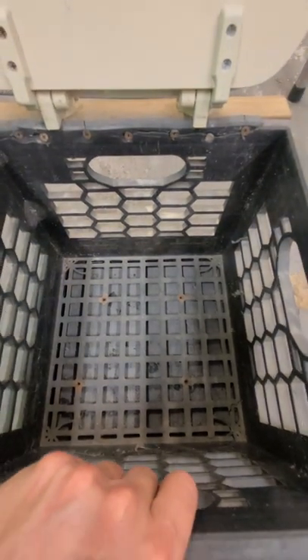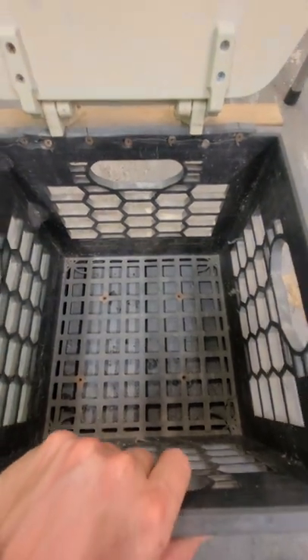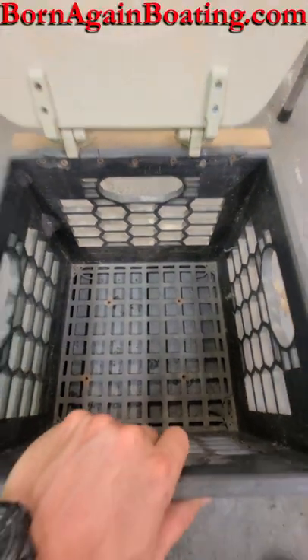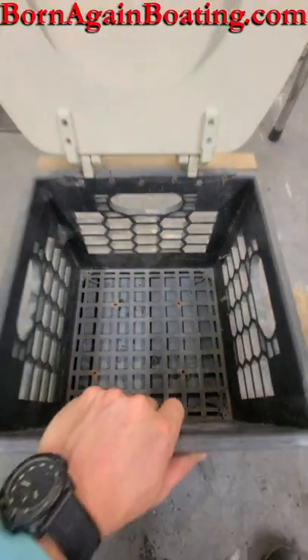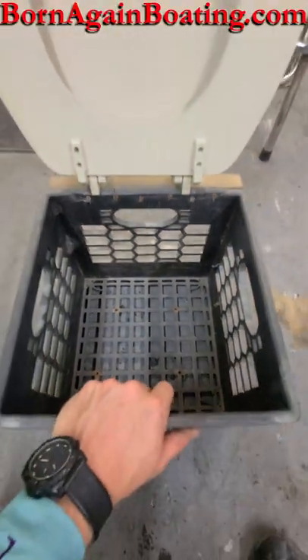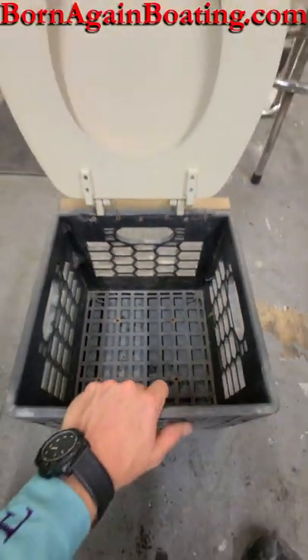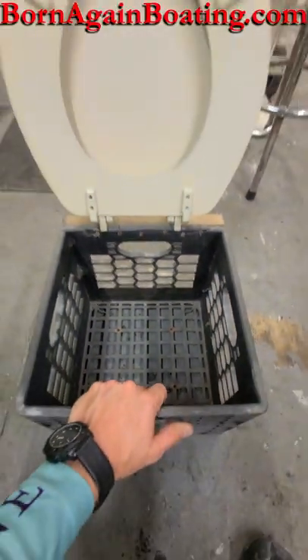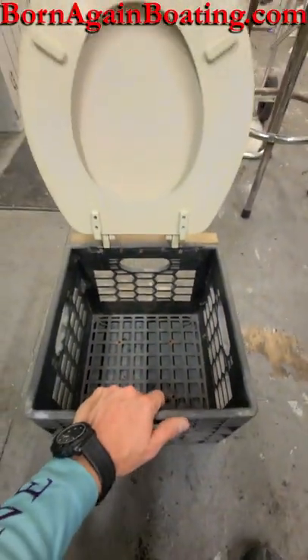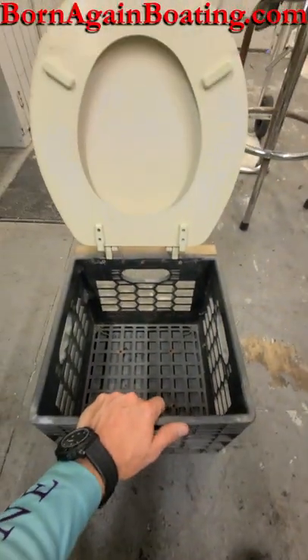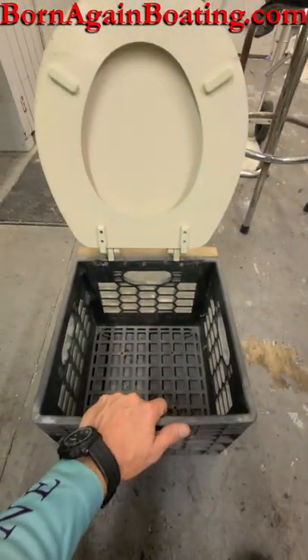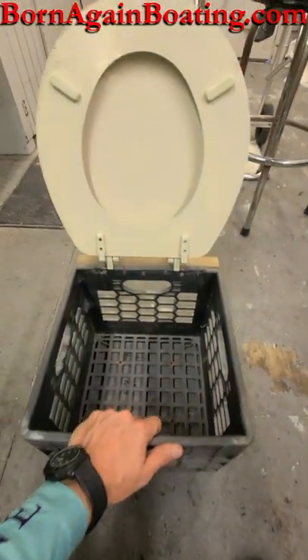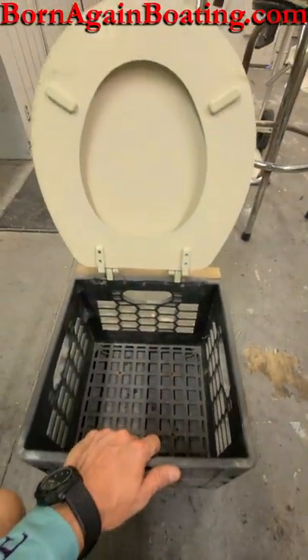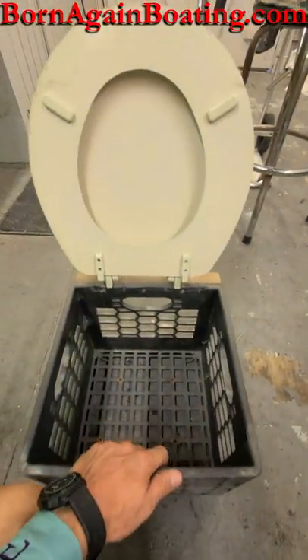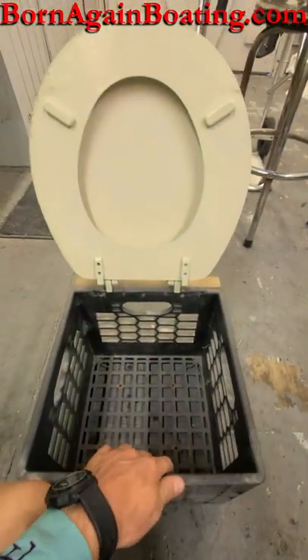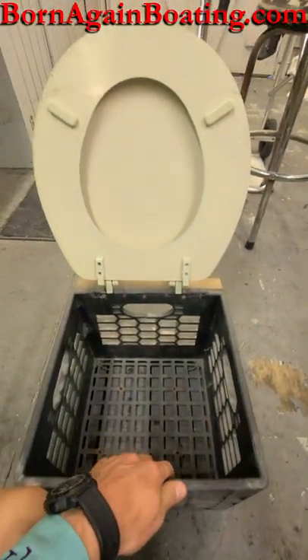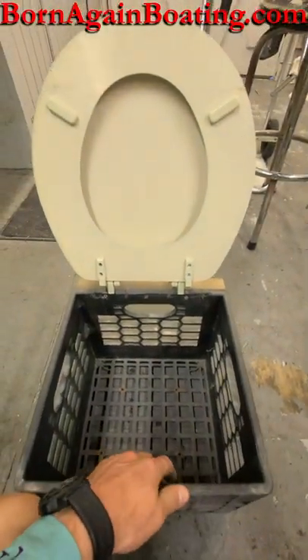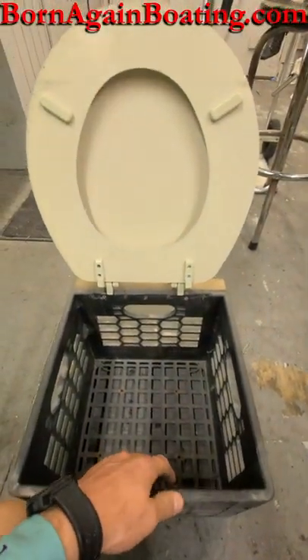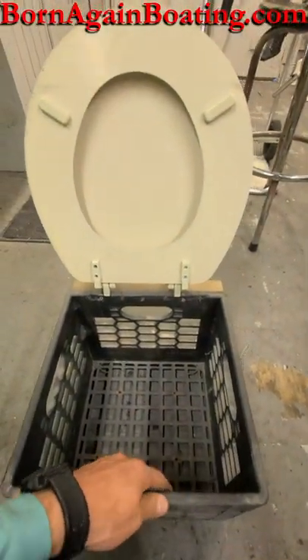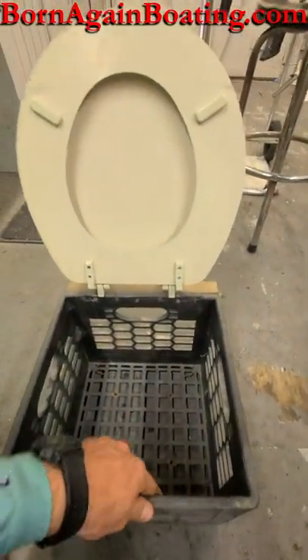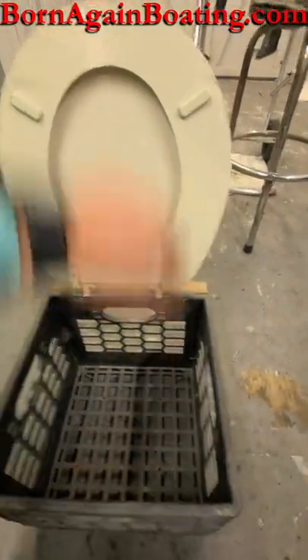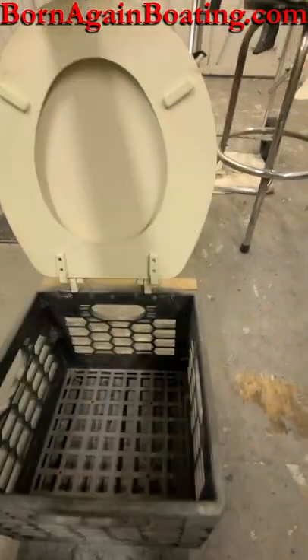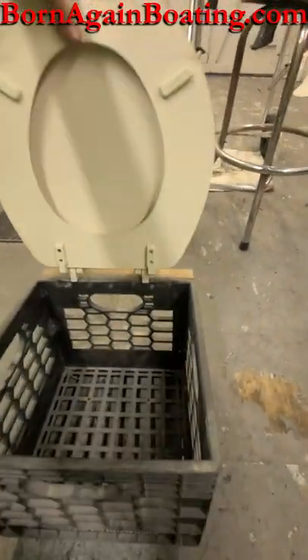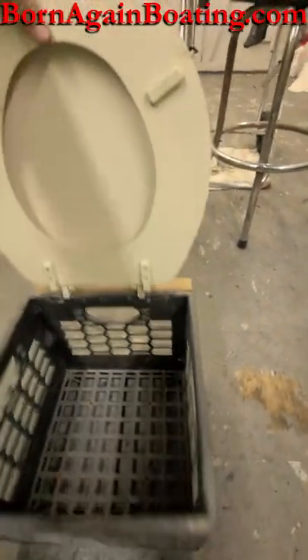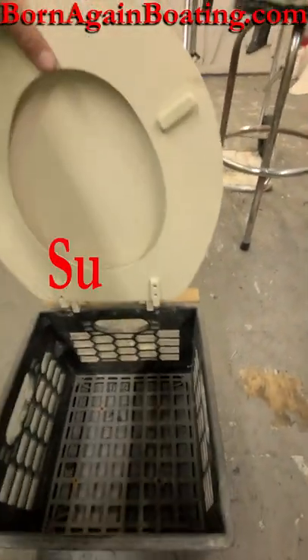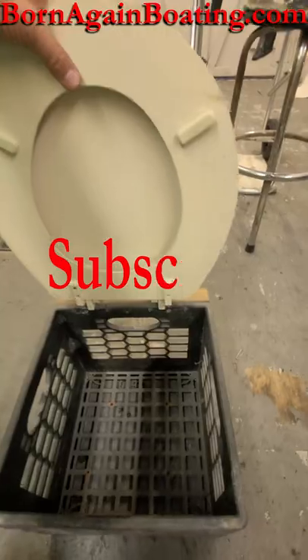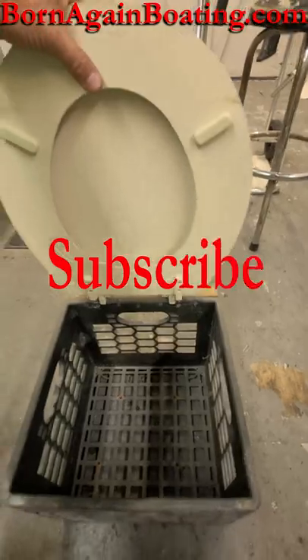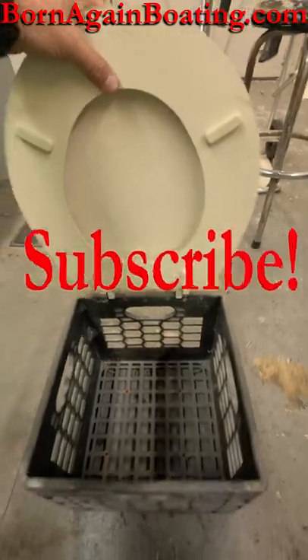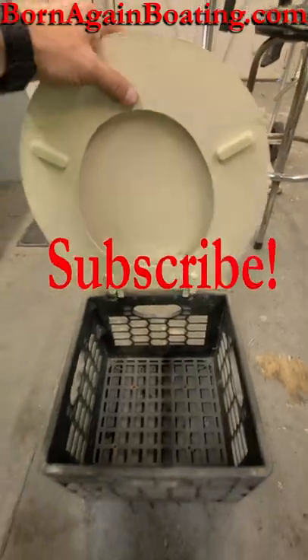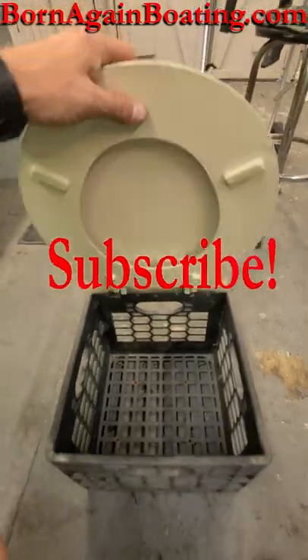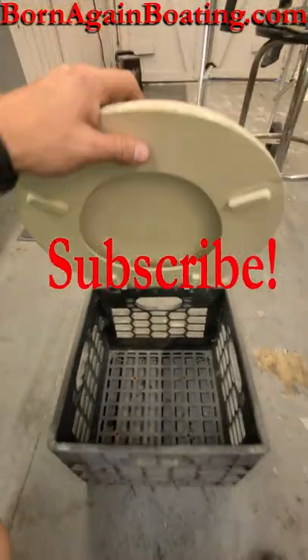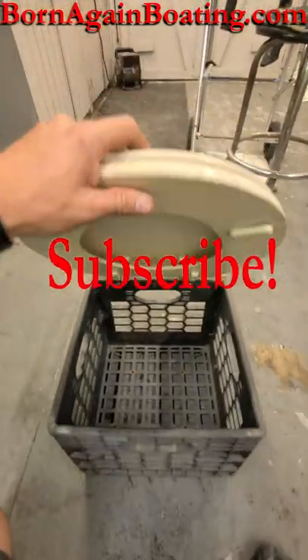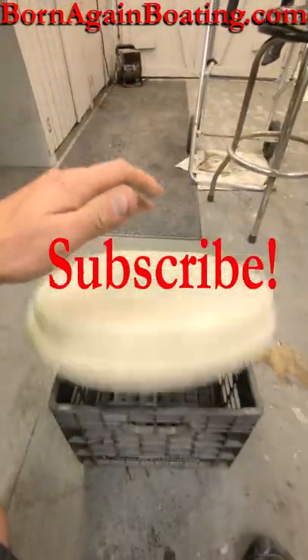It's super durable, reliable, guaranteed to last for years to come. Now don't forget to subscribe!